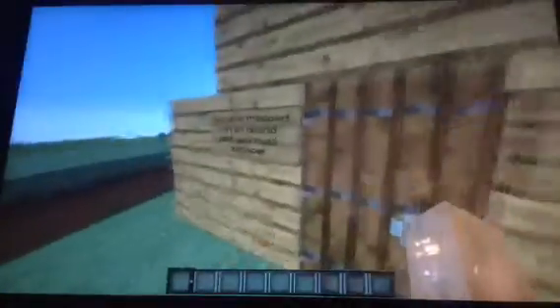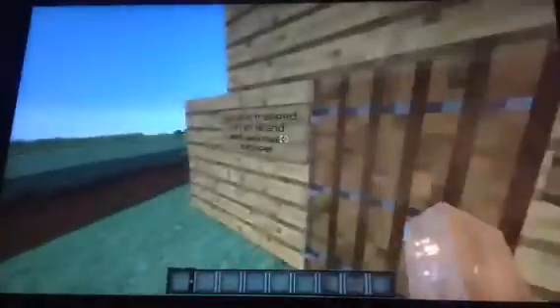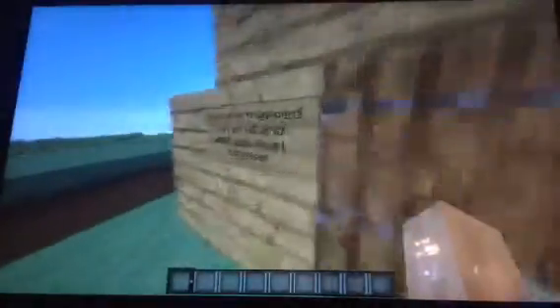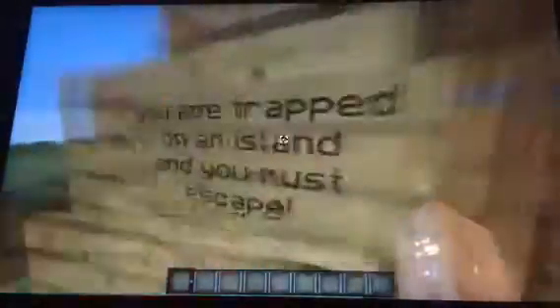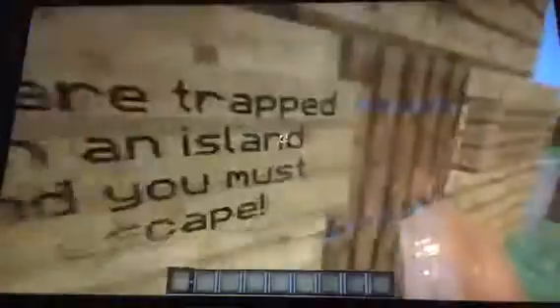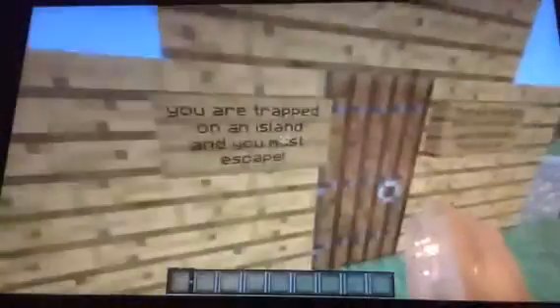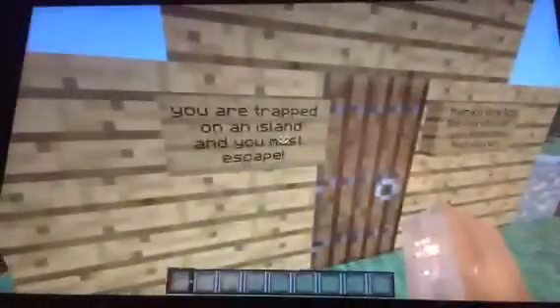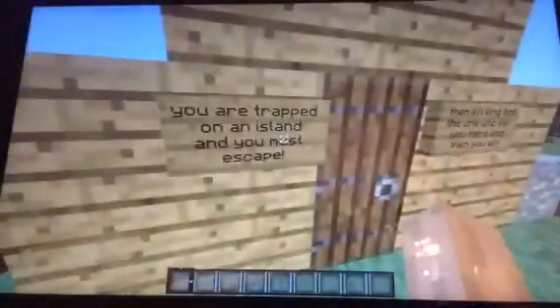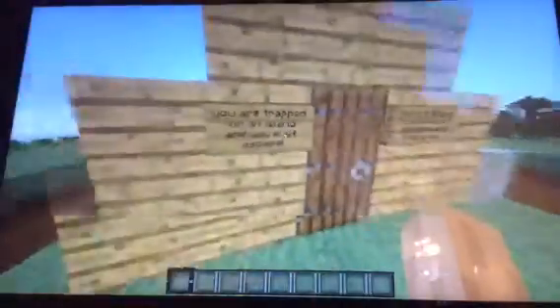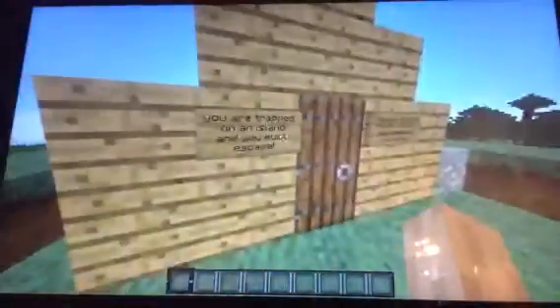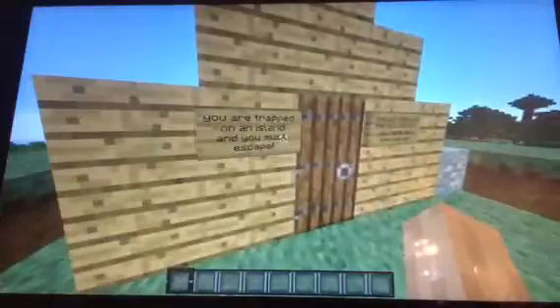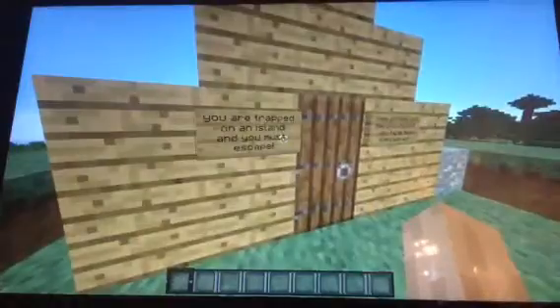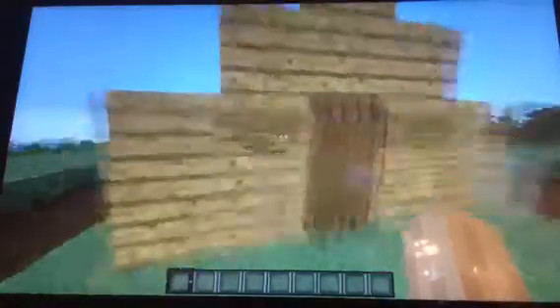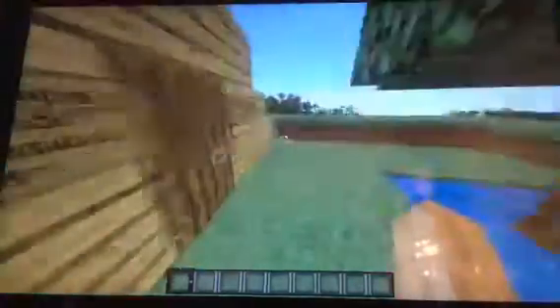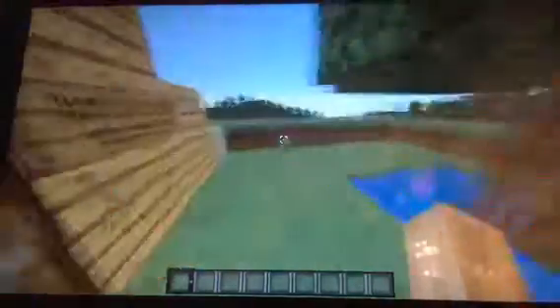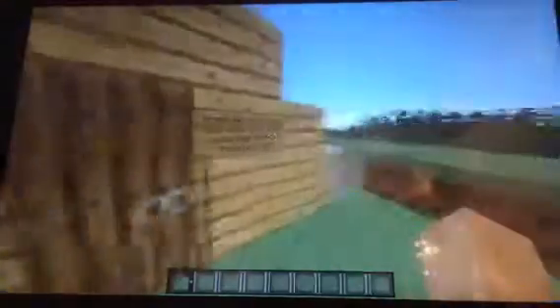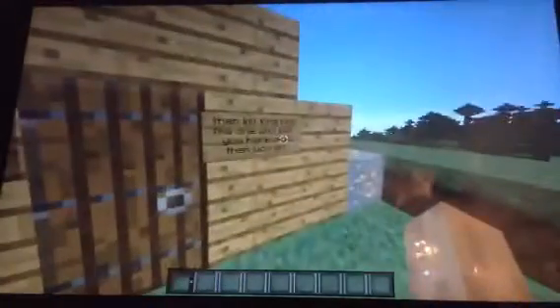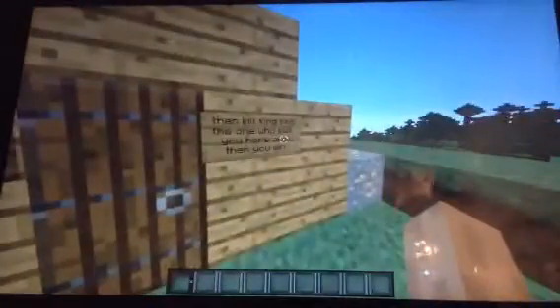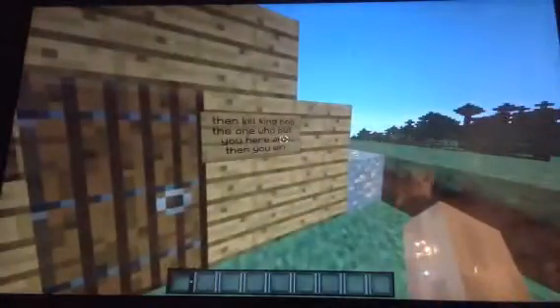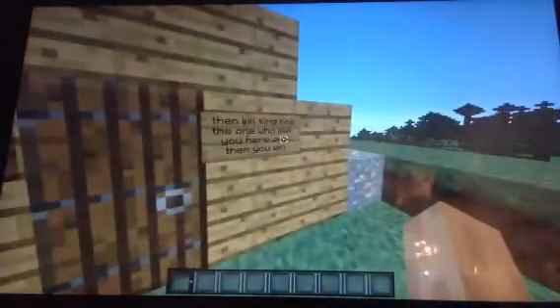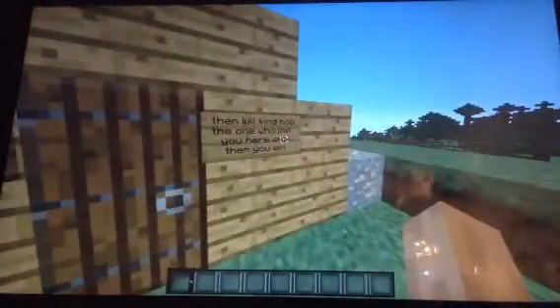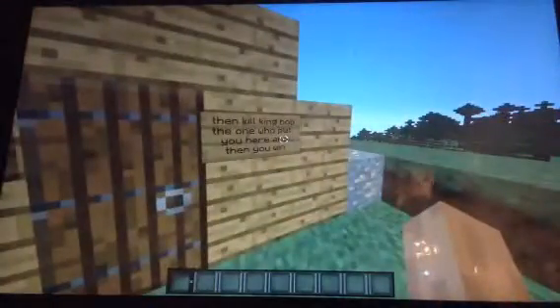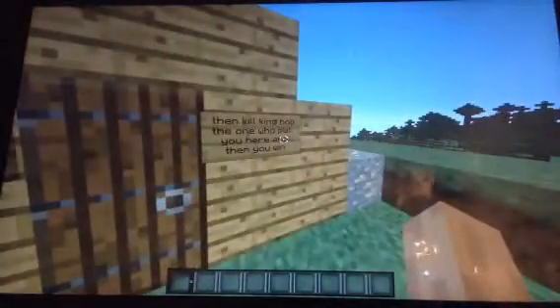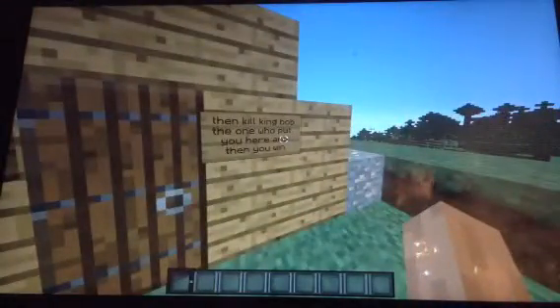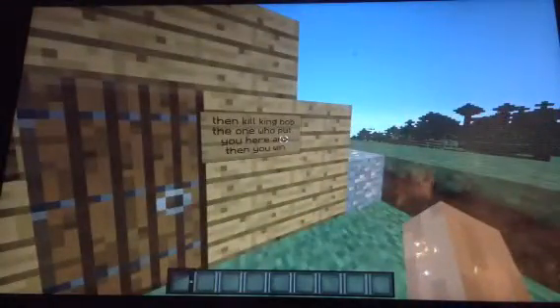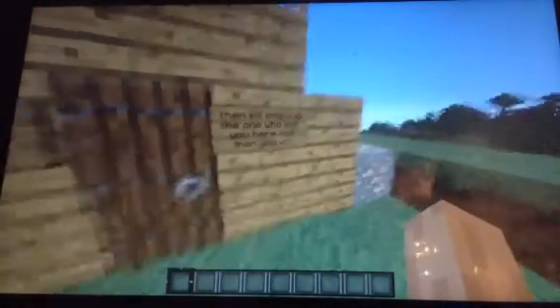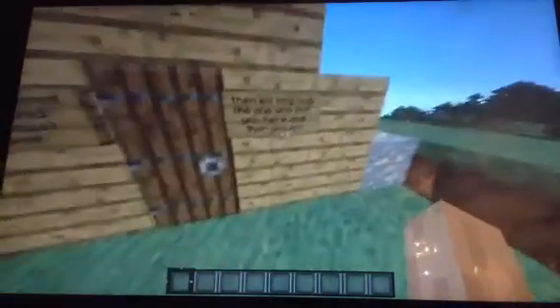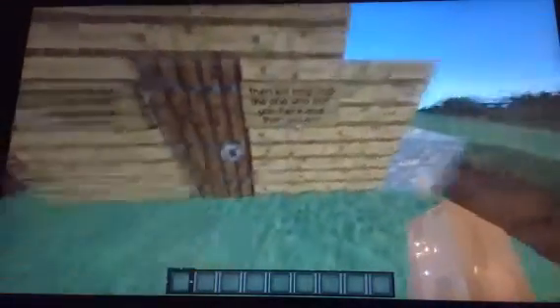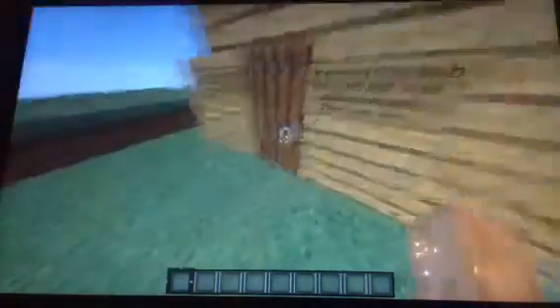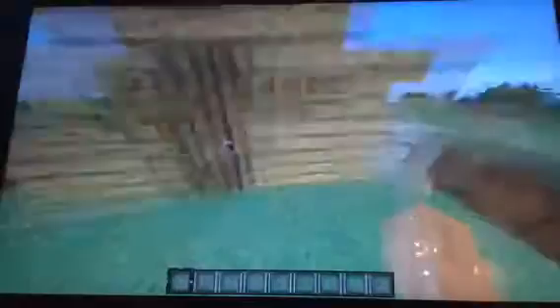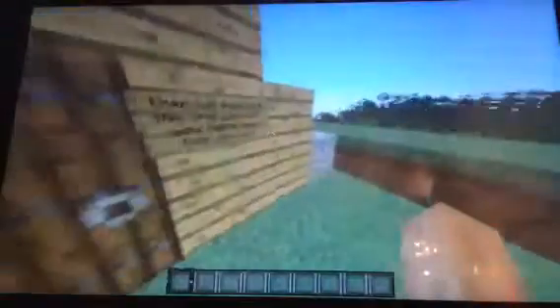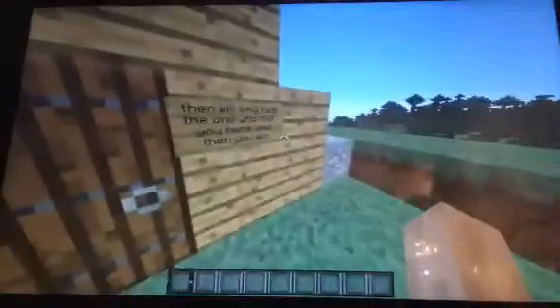So what does it say? You're trapped on an island and you must escape. Then kill King Bob, the one who put you here, and then you win.